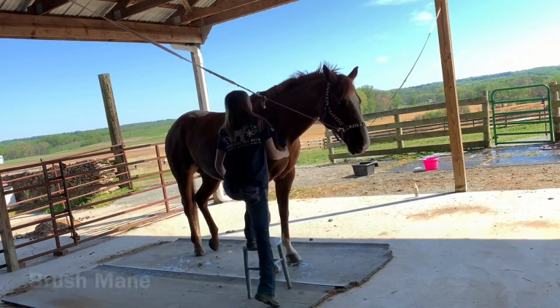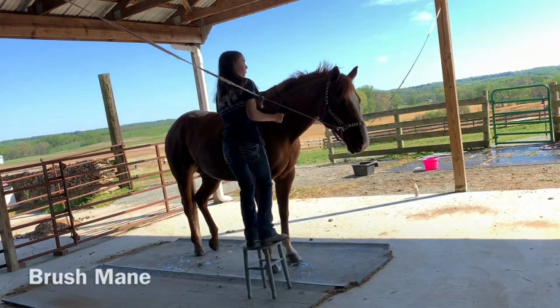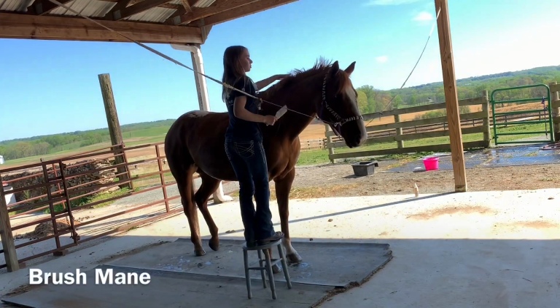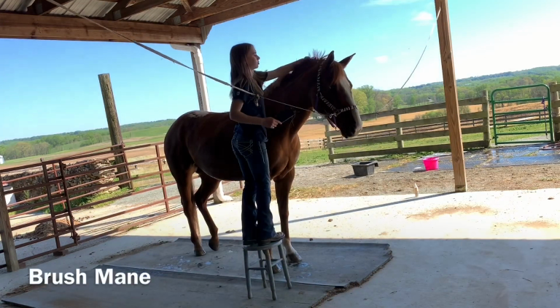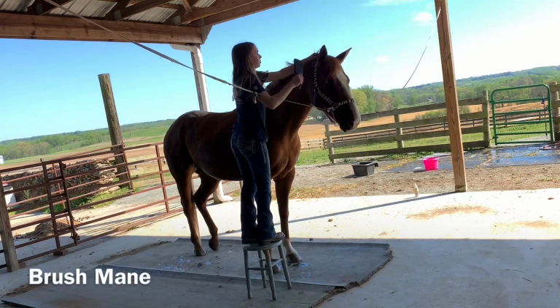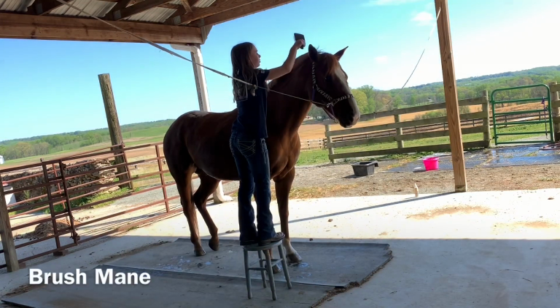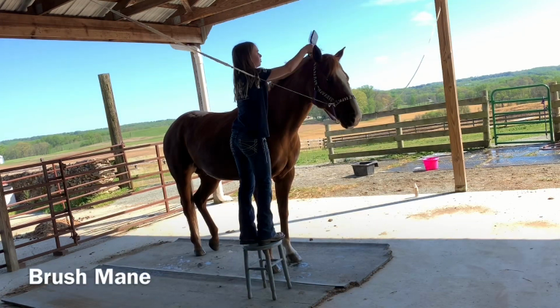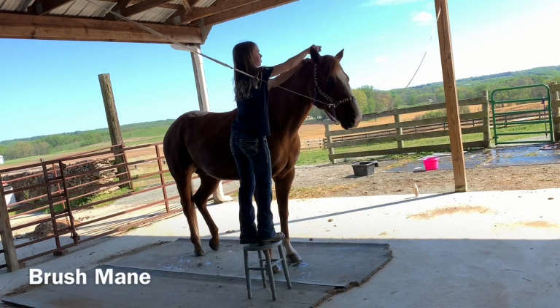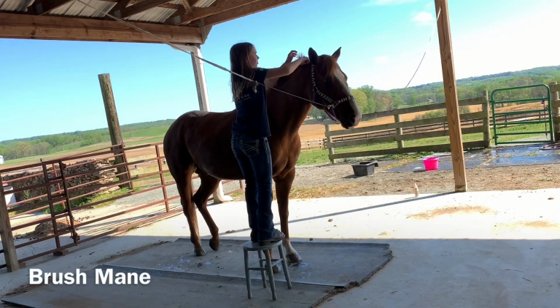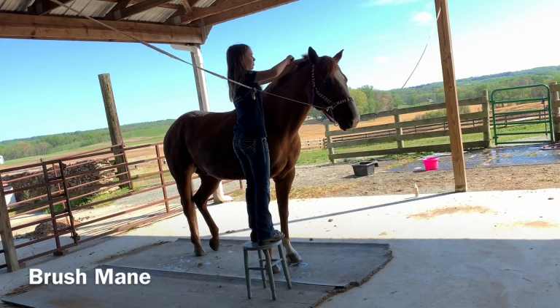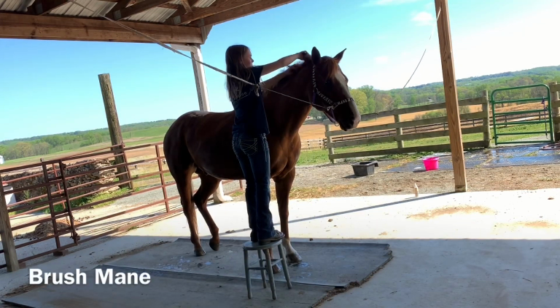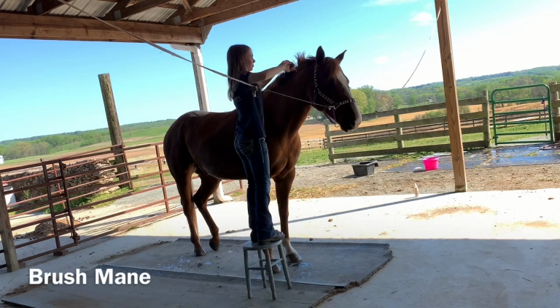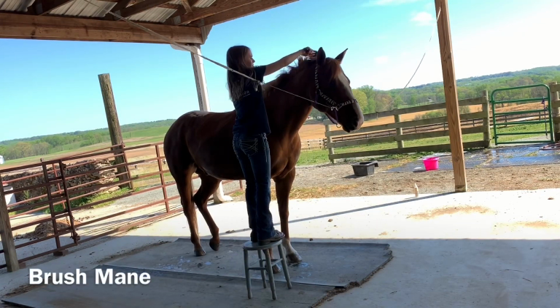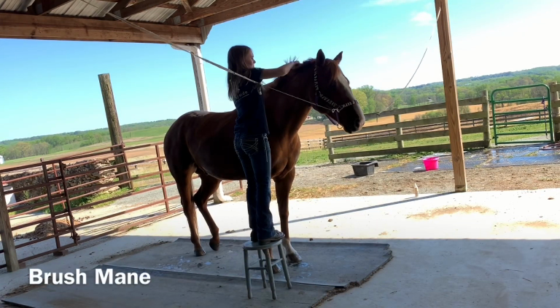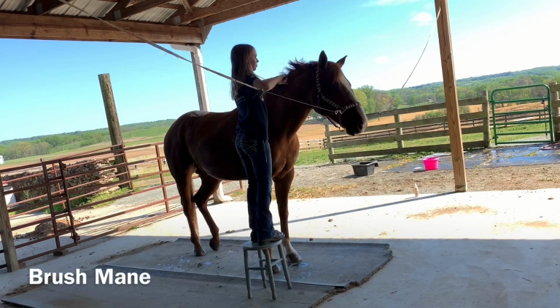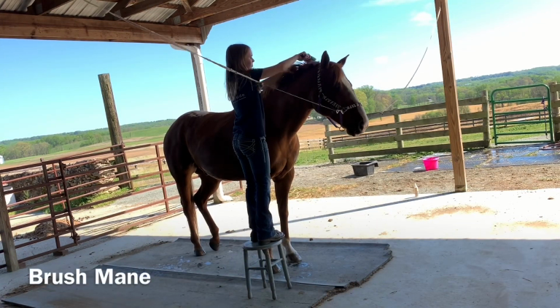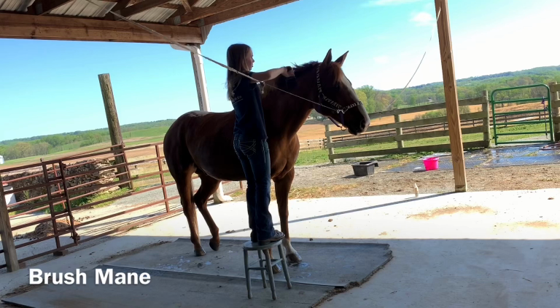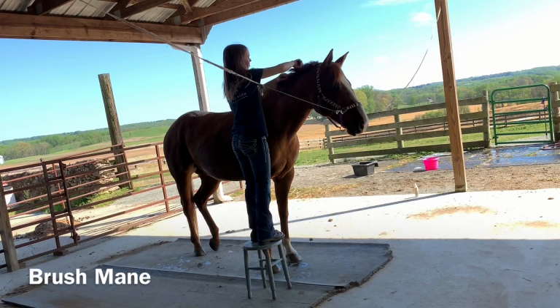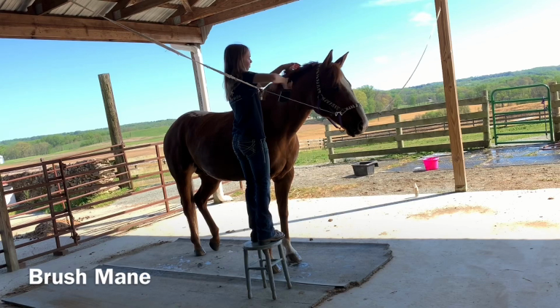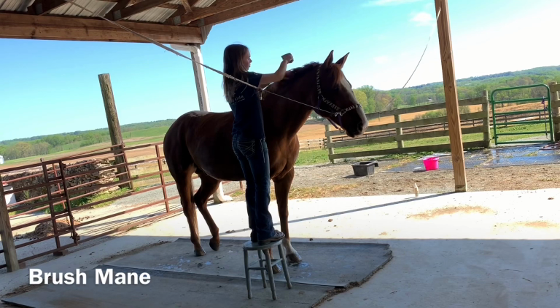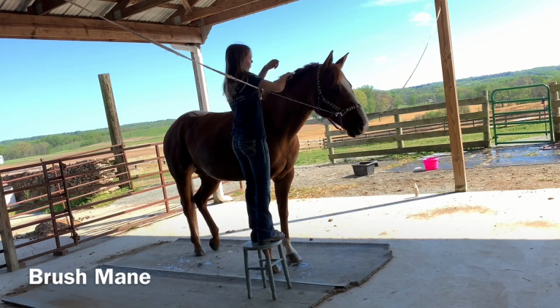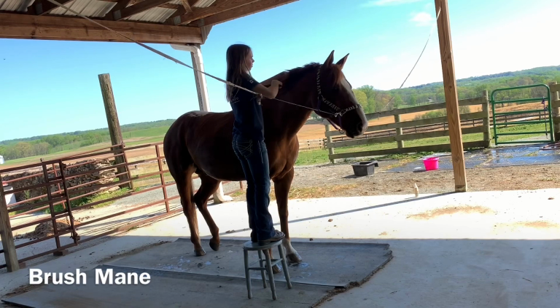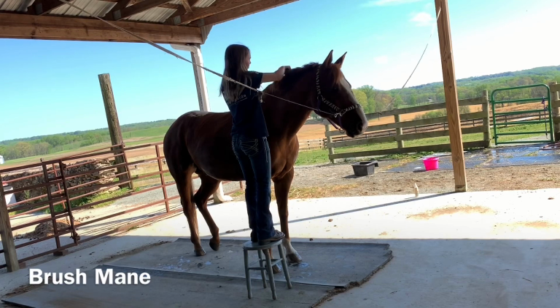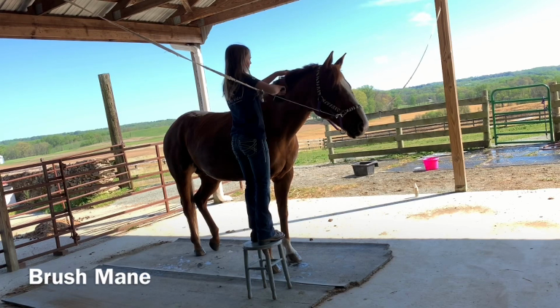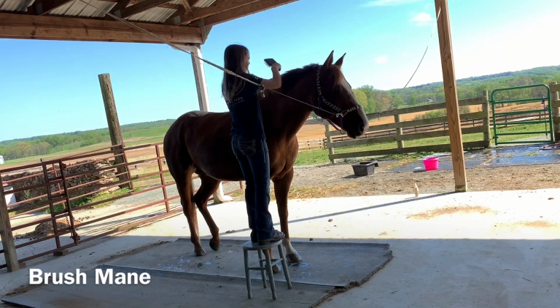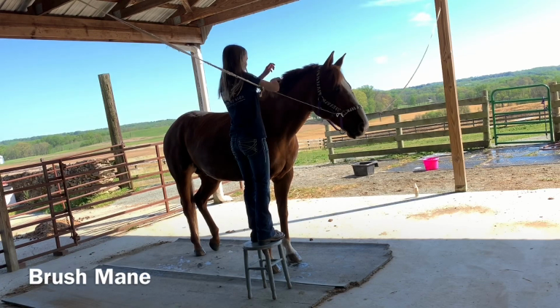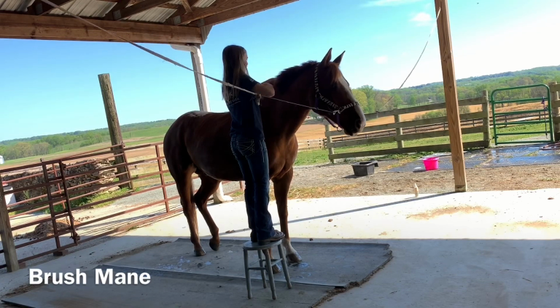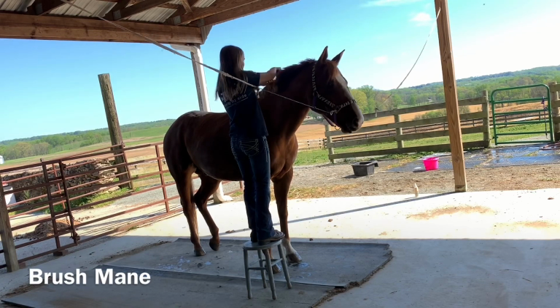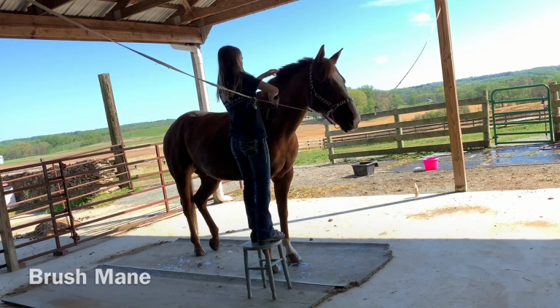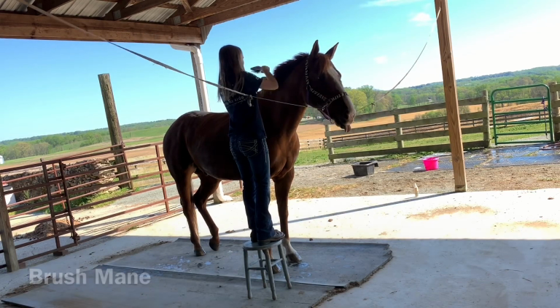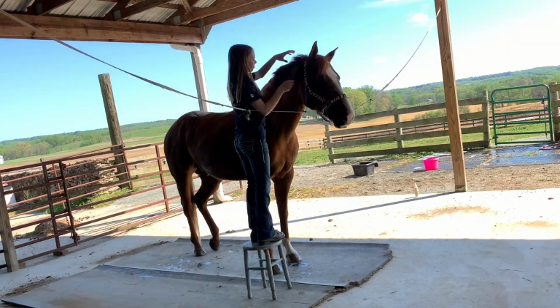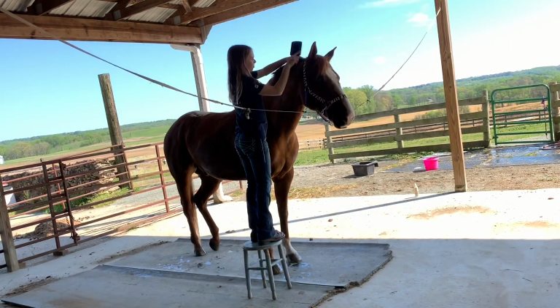Next I apply silicone and I am brushing out Gator's mane. It always makes it really soft when I do.